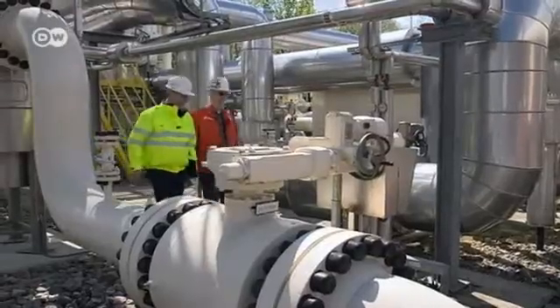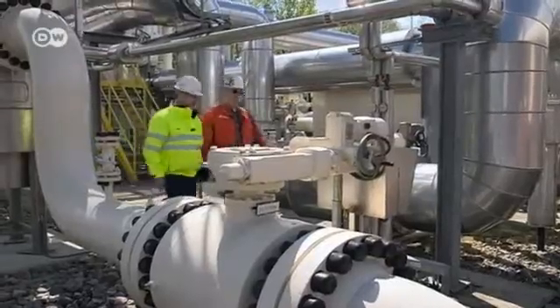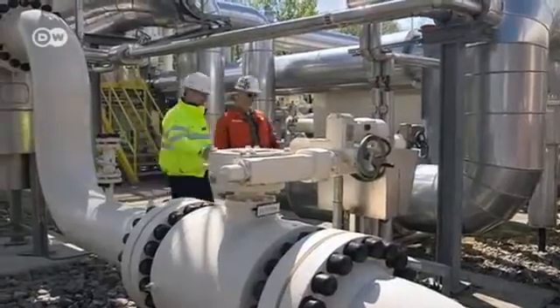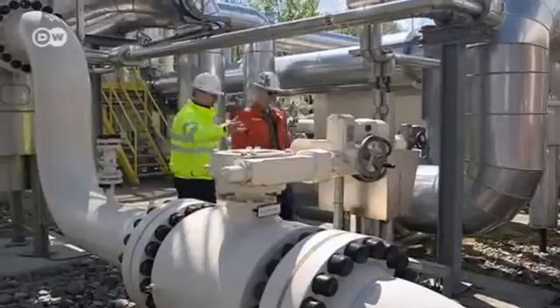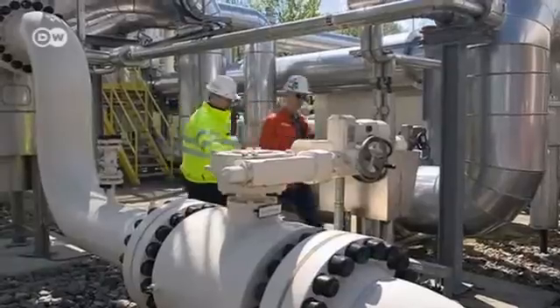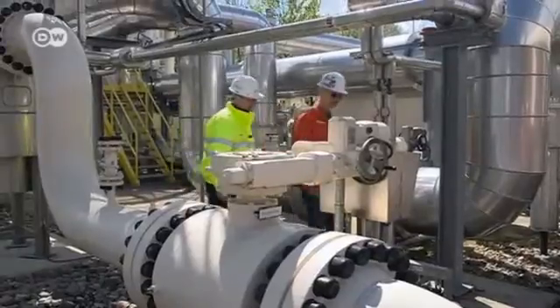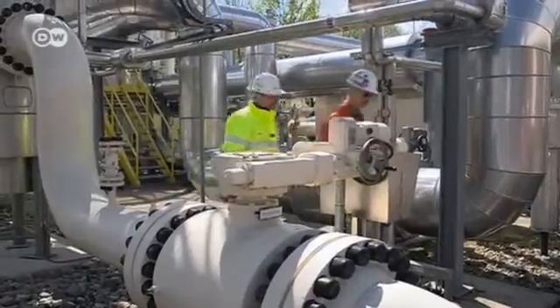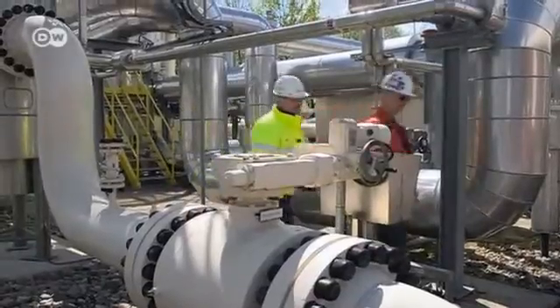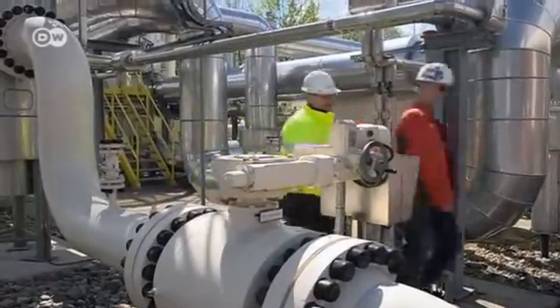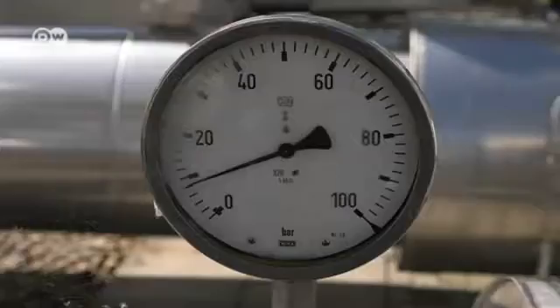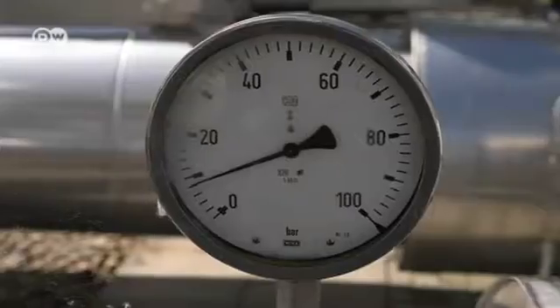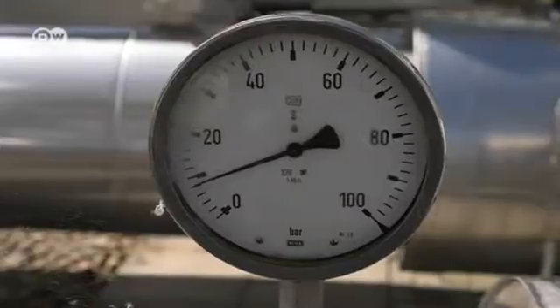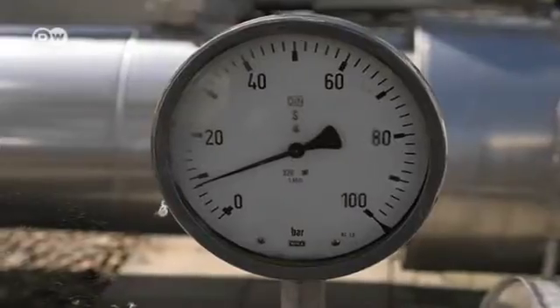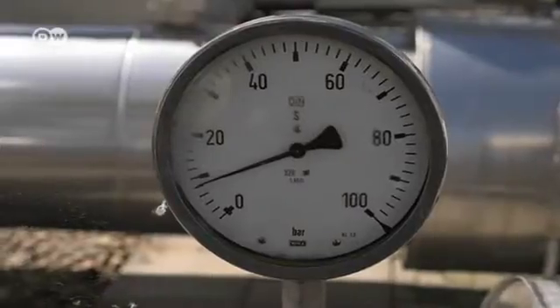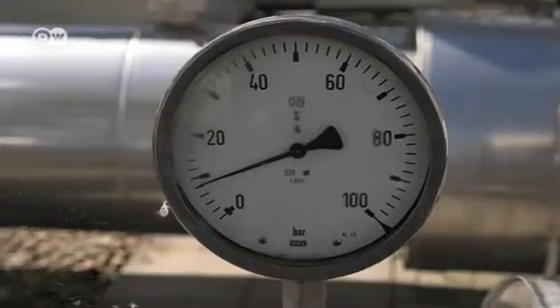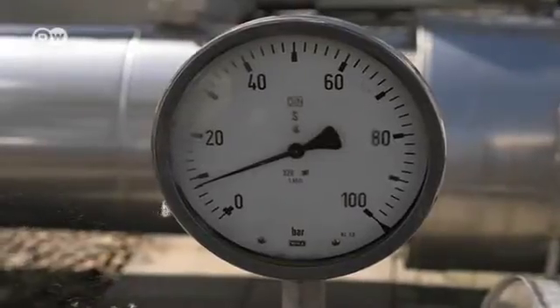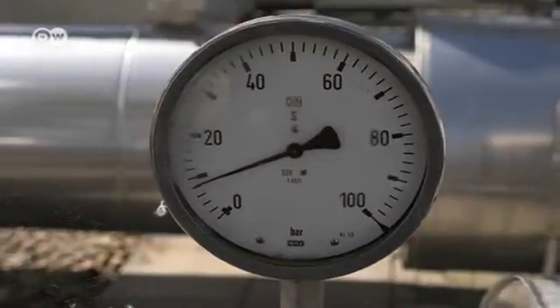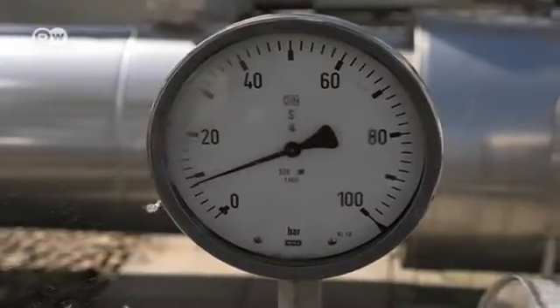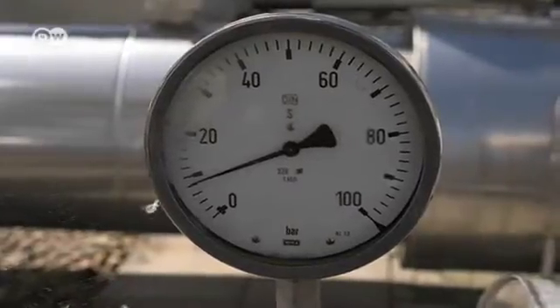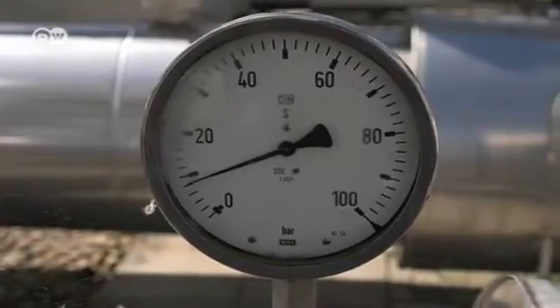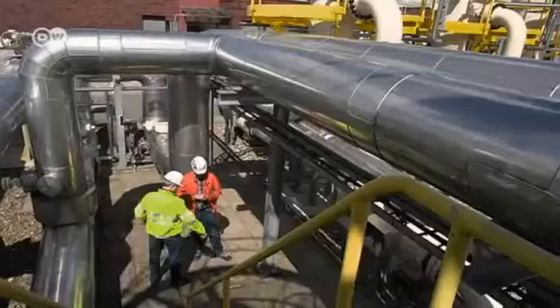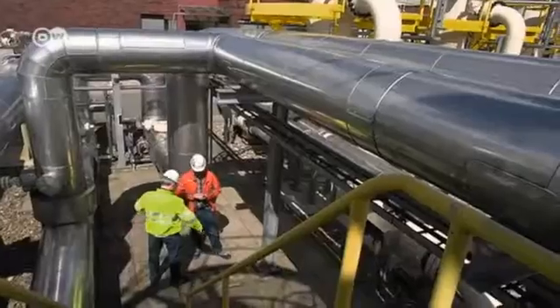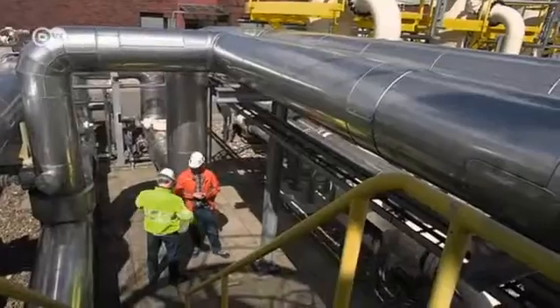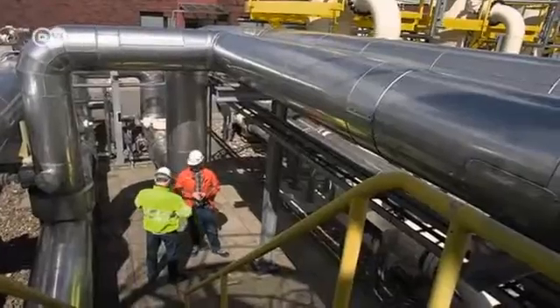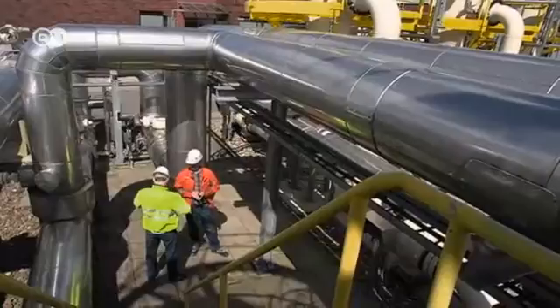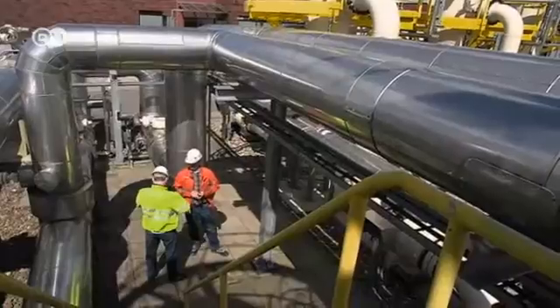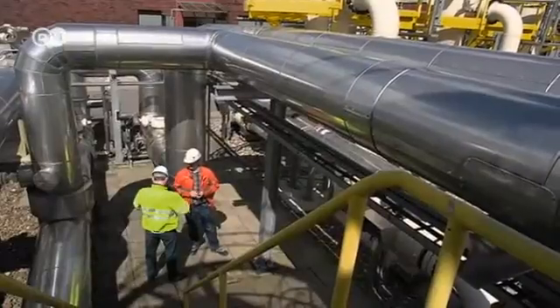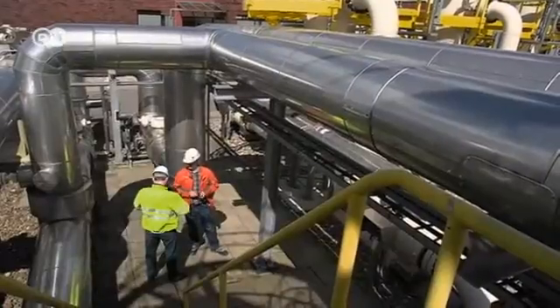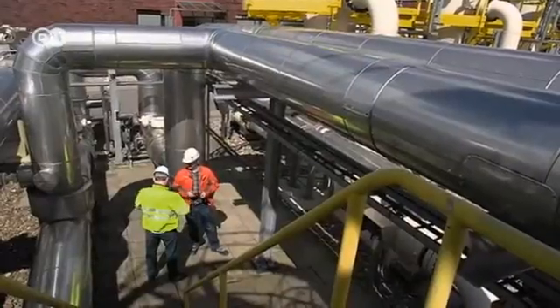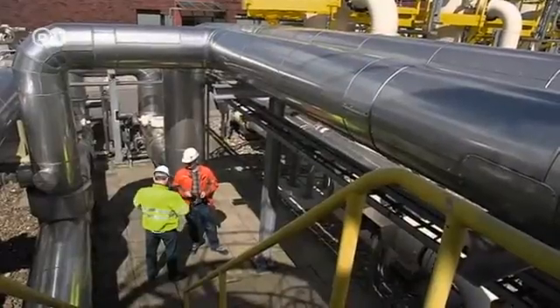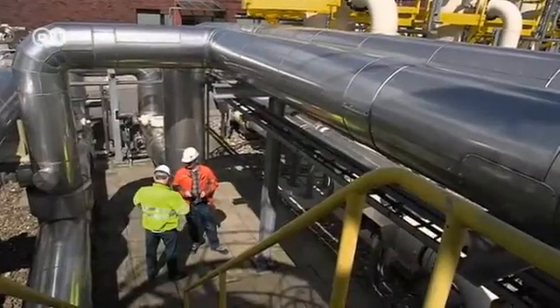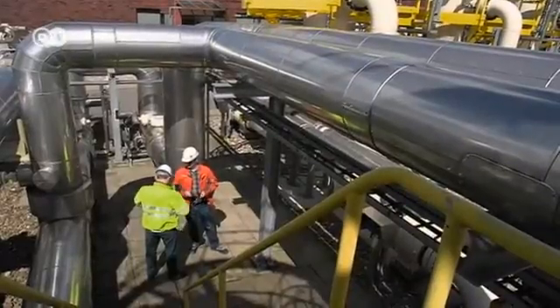However, electricity can be used to create a gas fuel. And in that form, it can be stored in the regular gas grid.